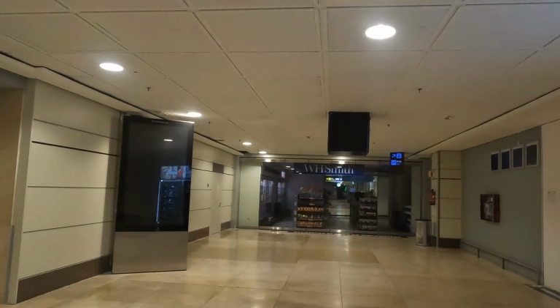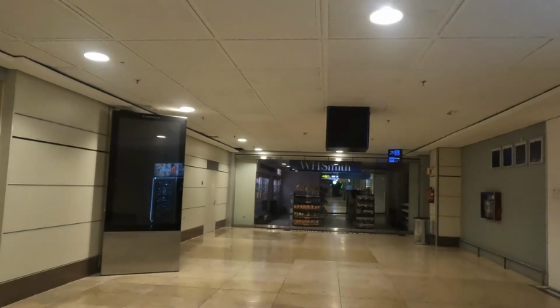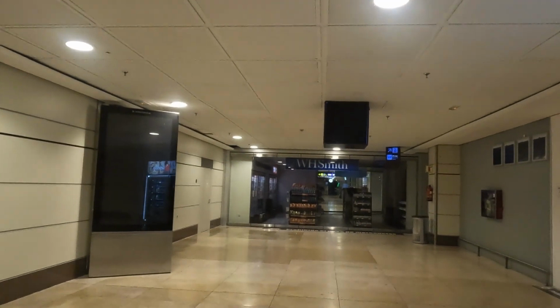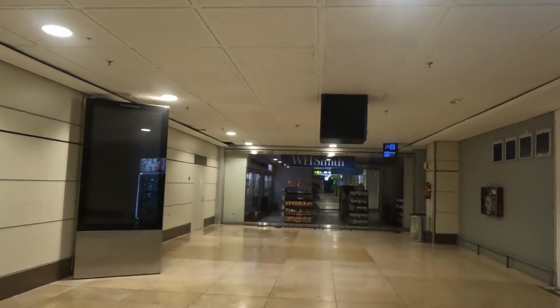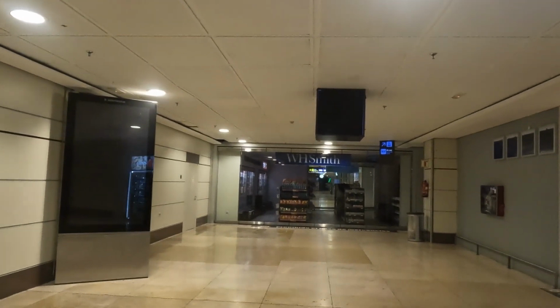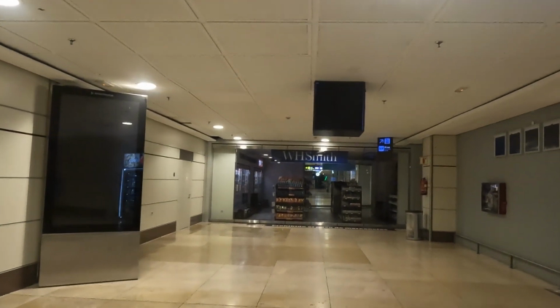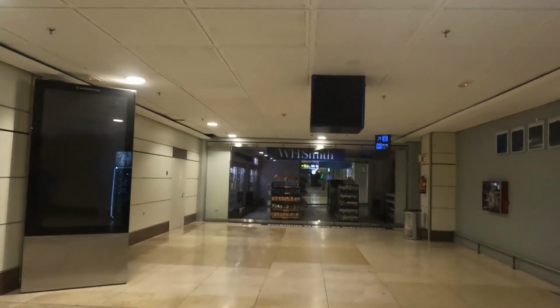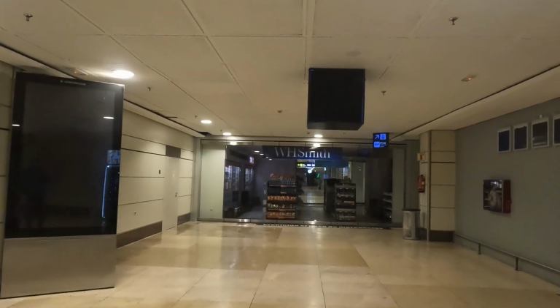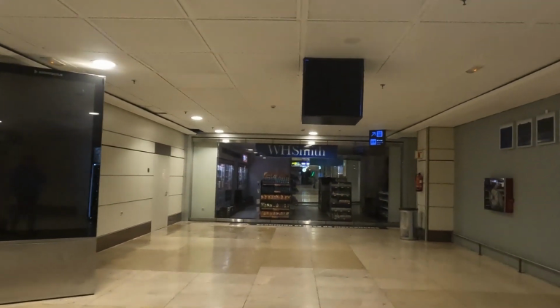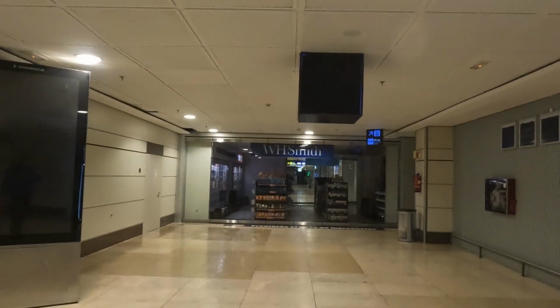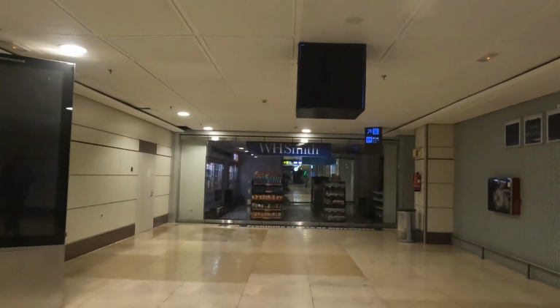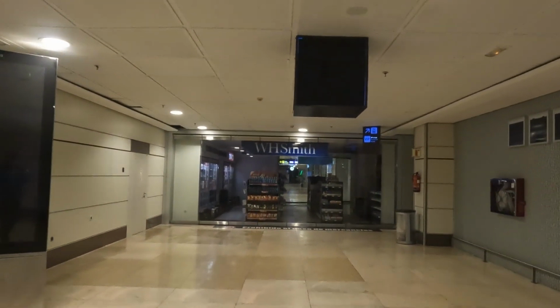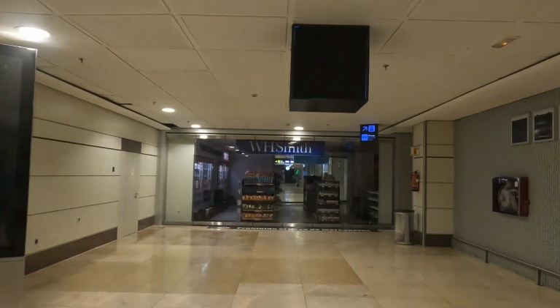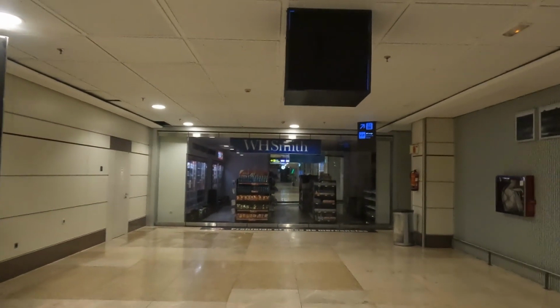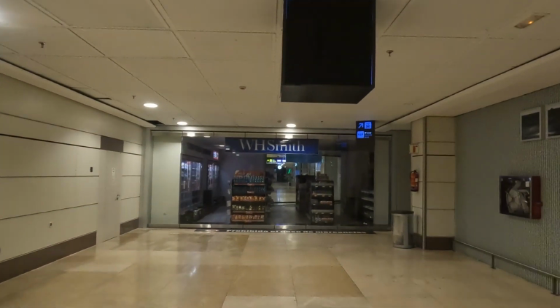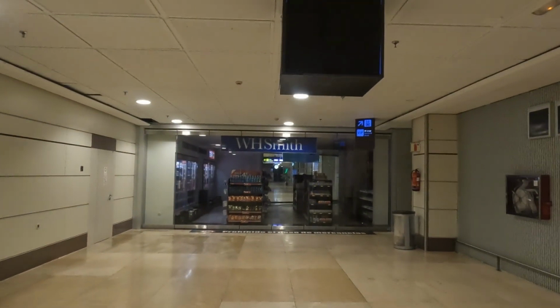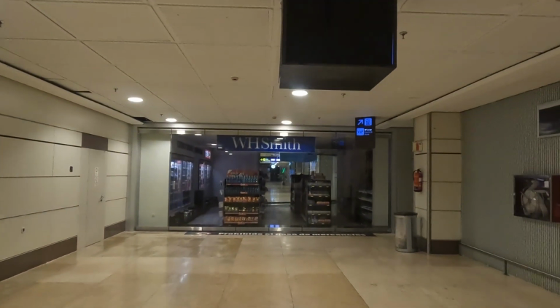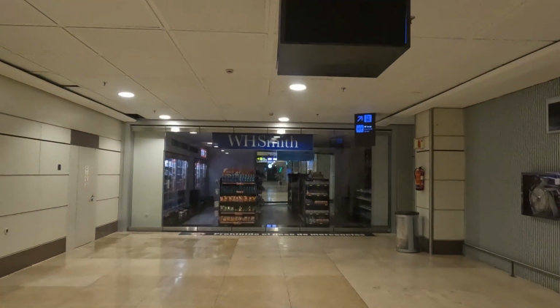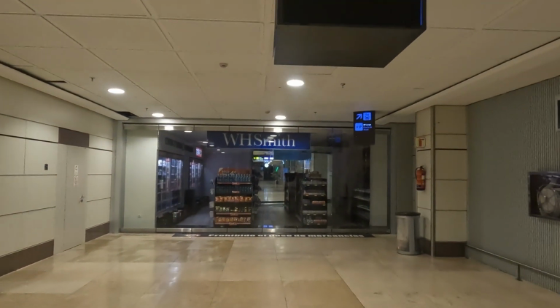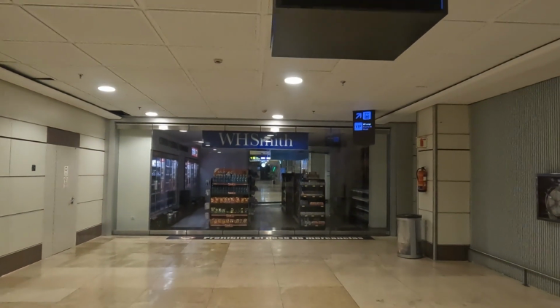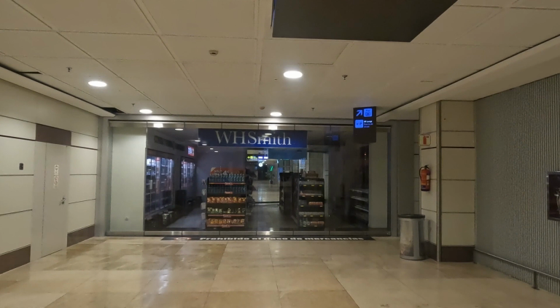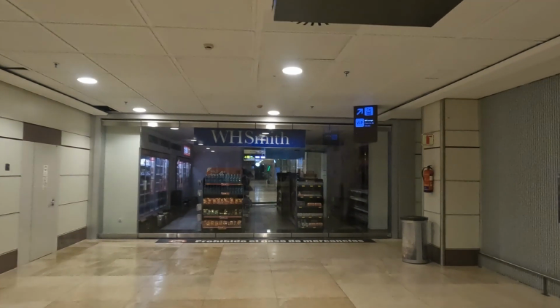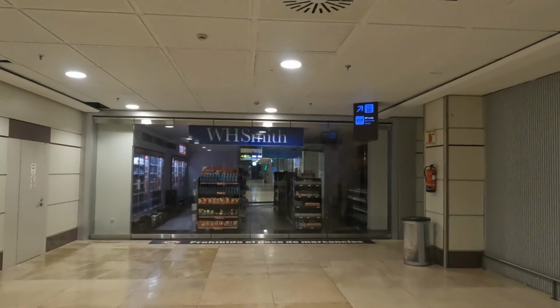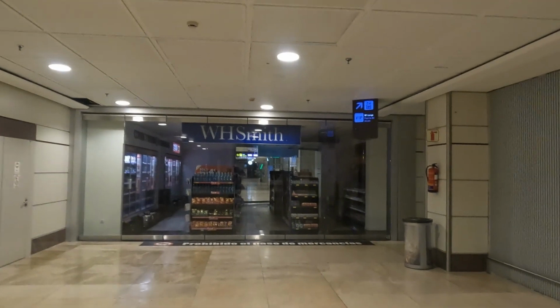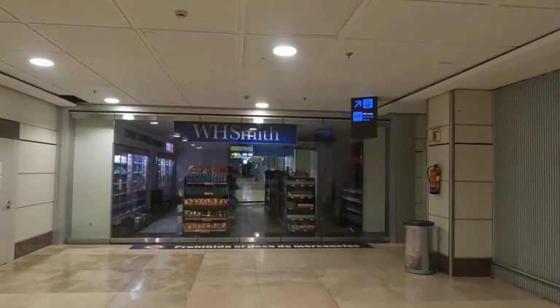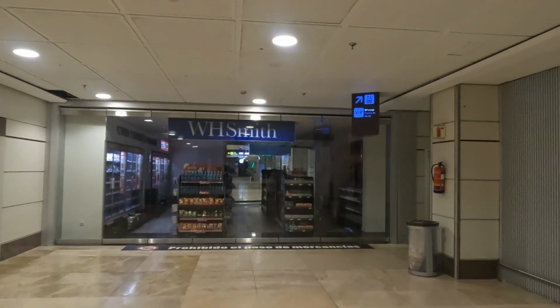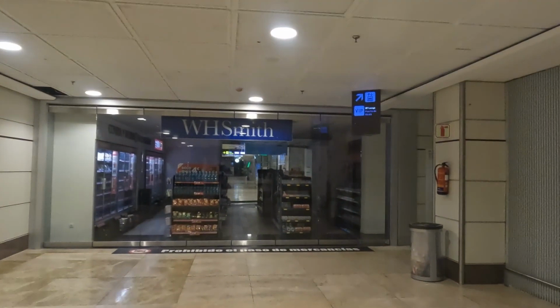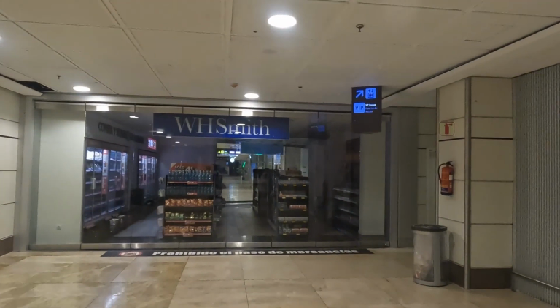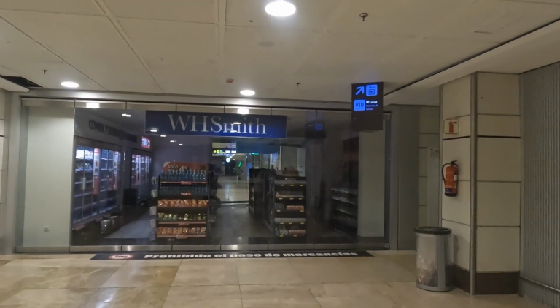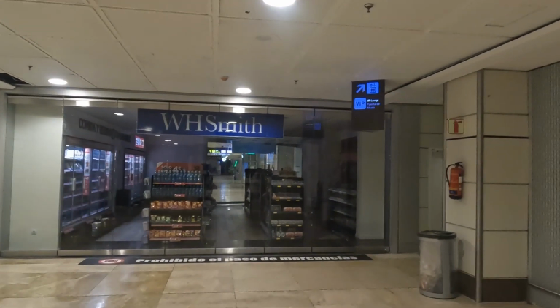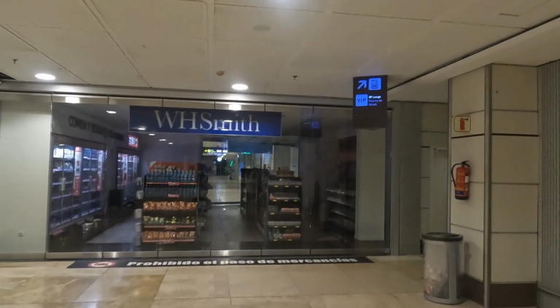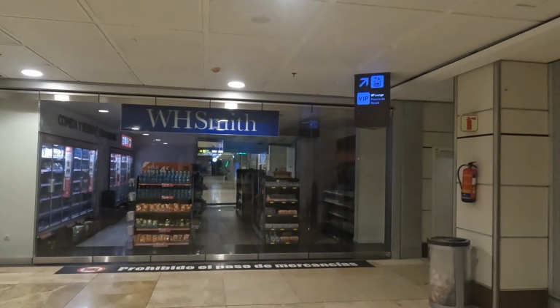The lounge is located in Terminal 2 of Madrid Airport, near Gate D62. Follow the signs for lounges, and you'll find it right away.